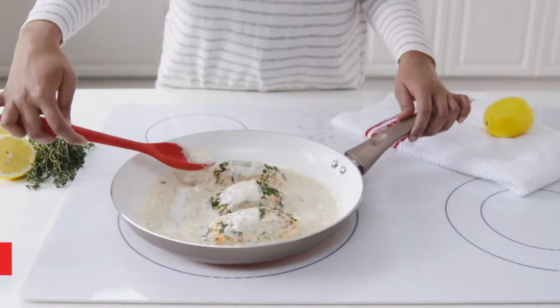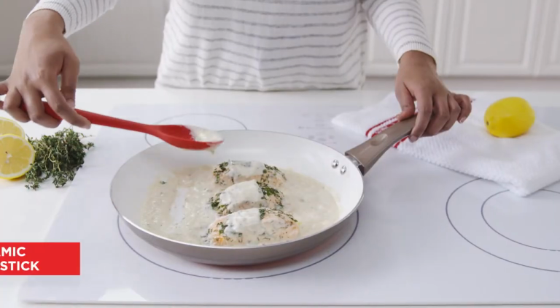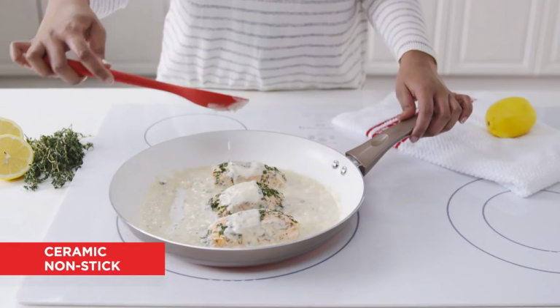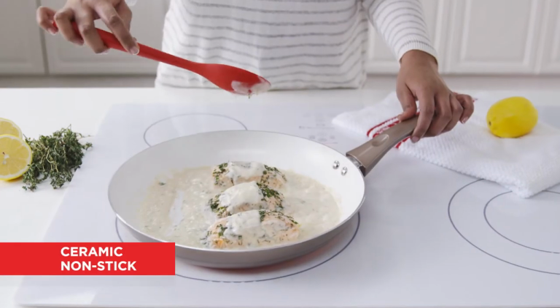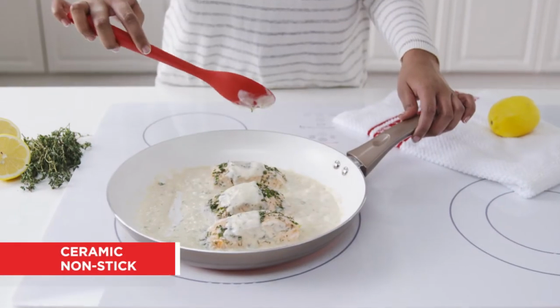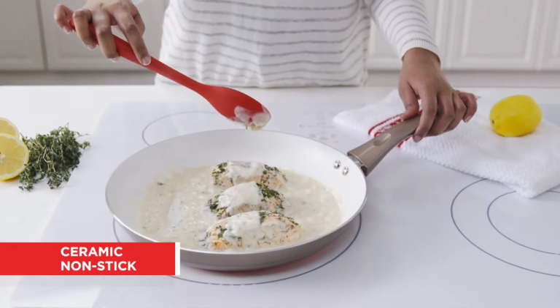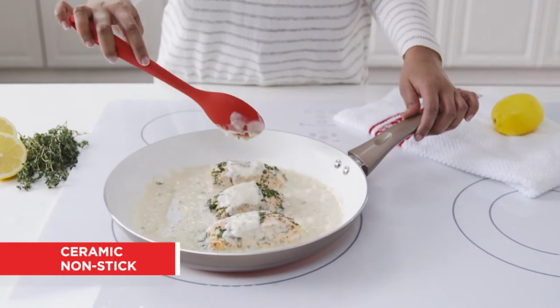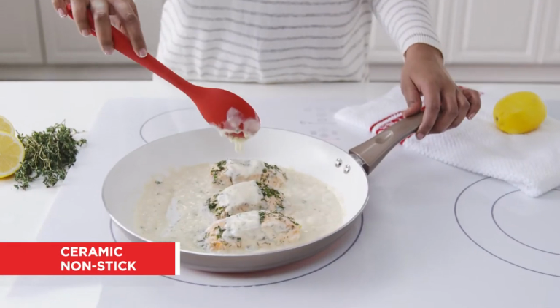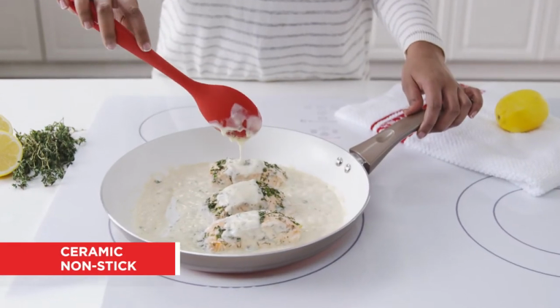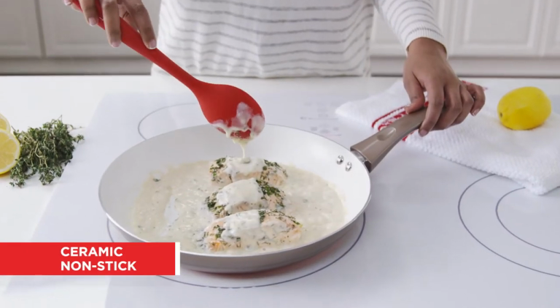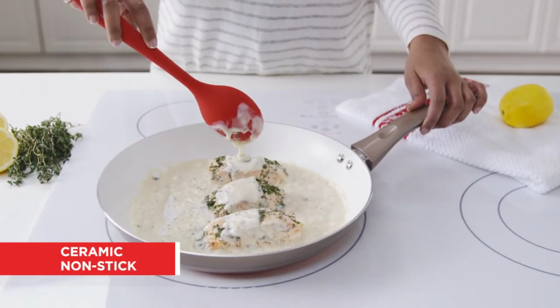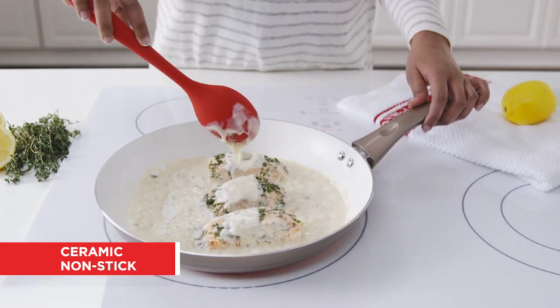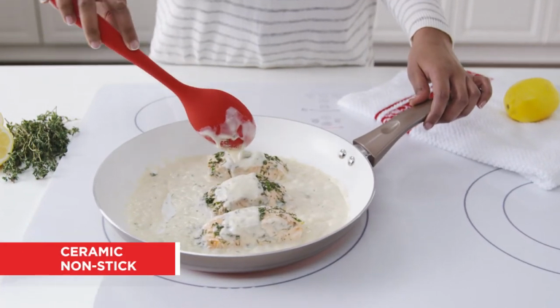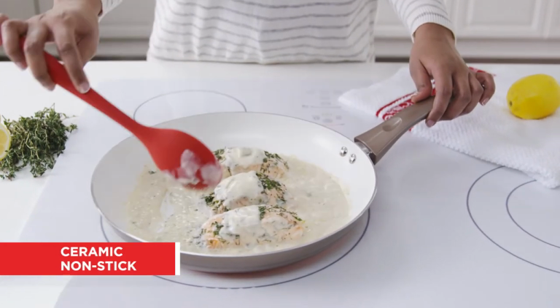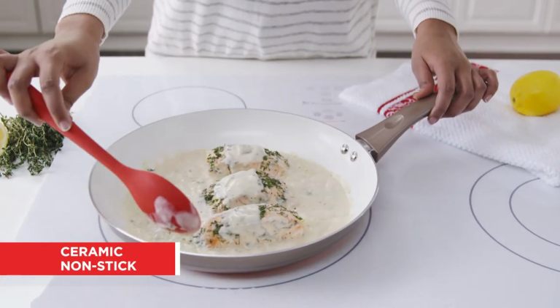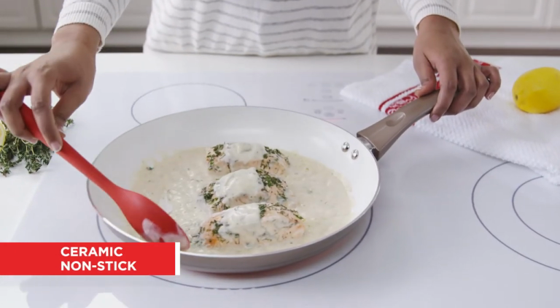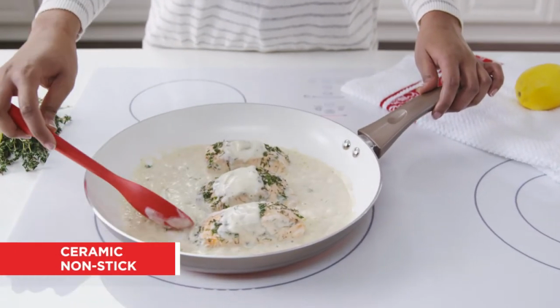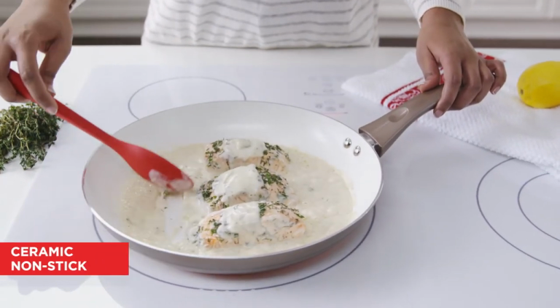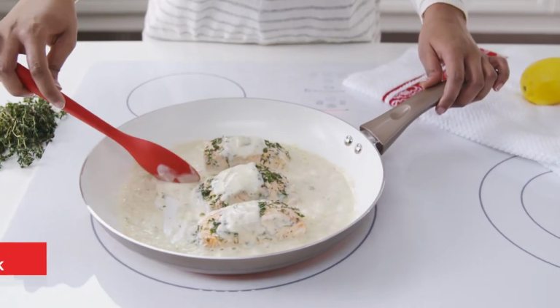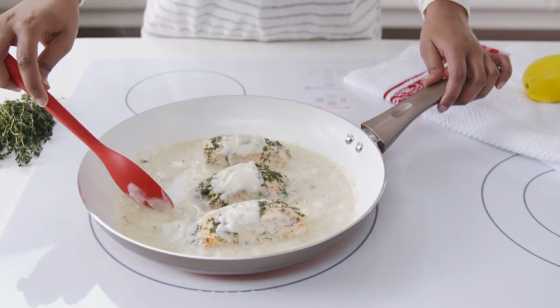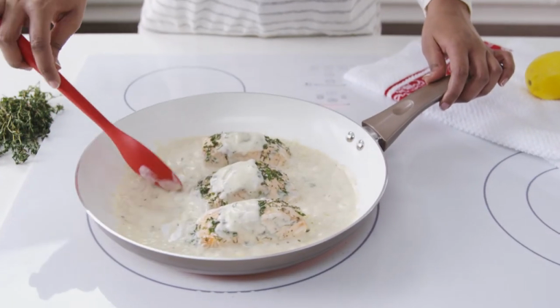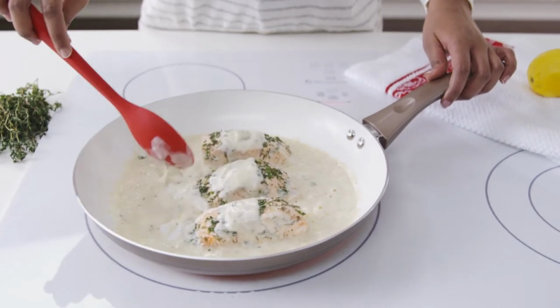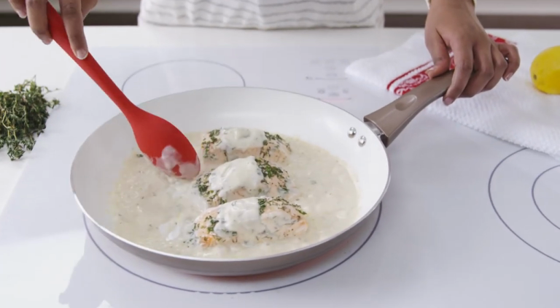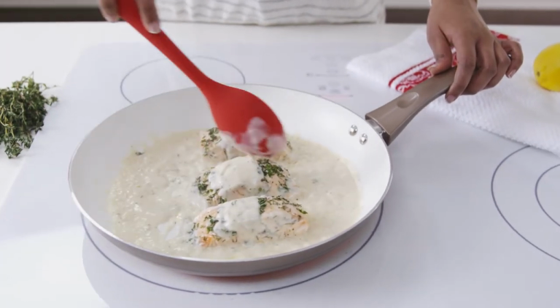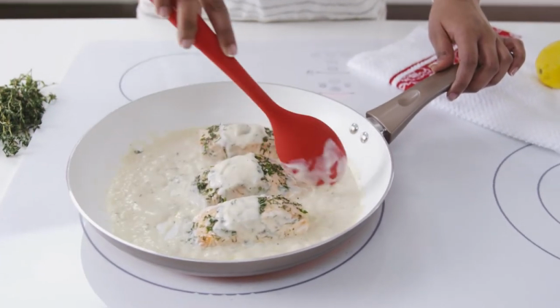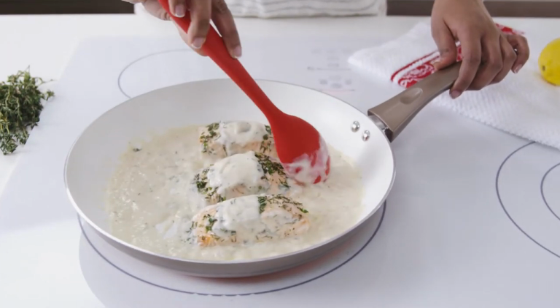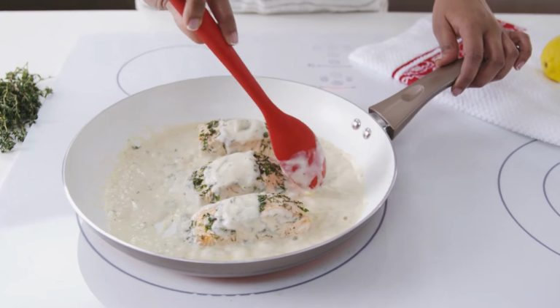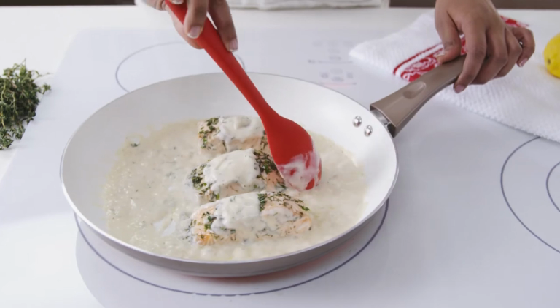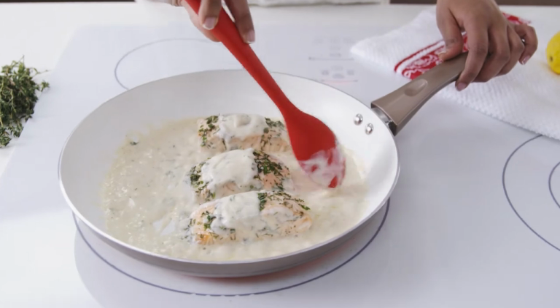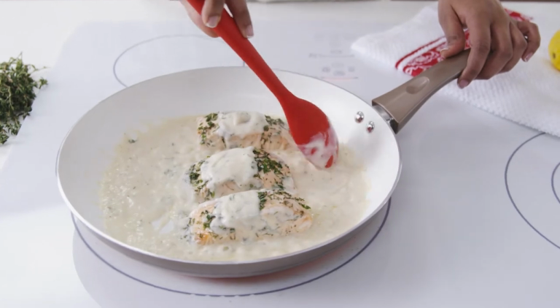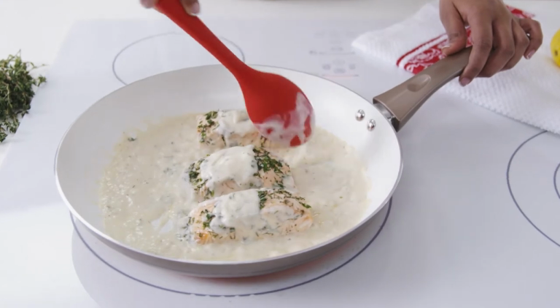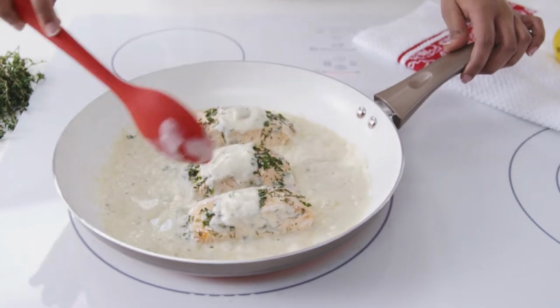Ceramic pans have the benefit of no chemicals. They're non-stick, and they're suitable for cooking on high heat.